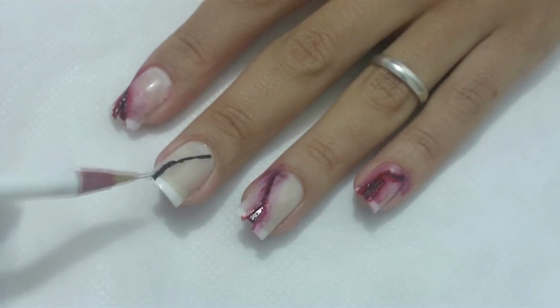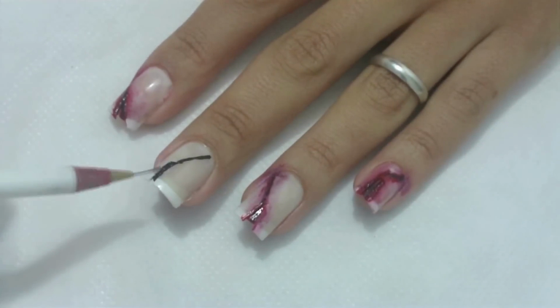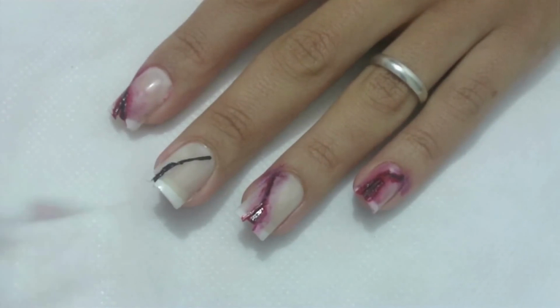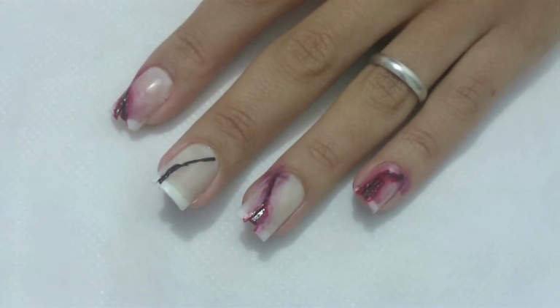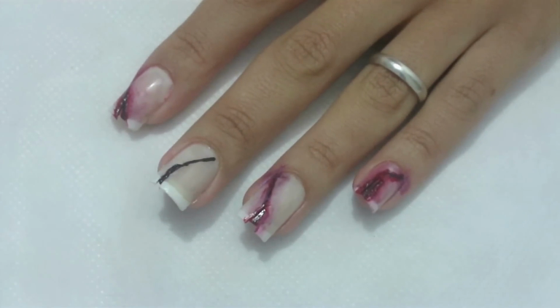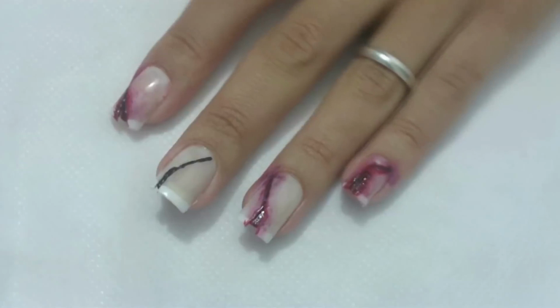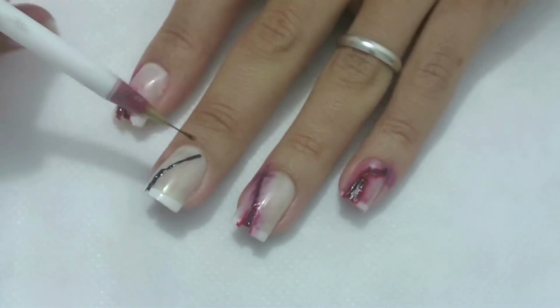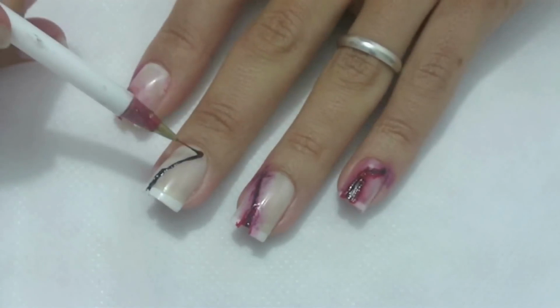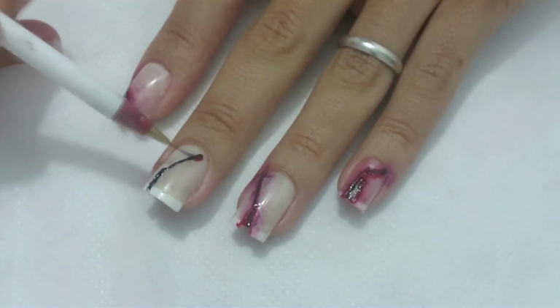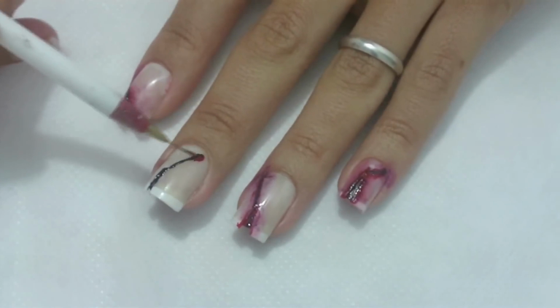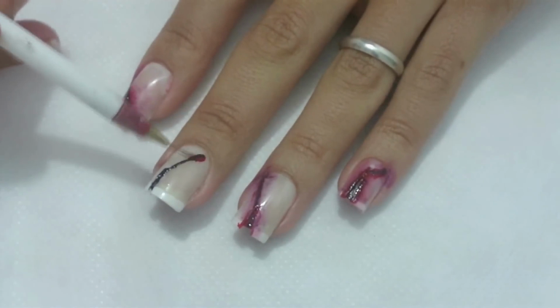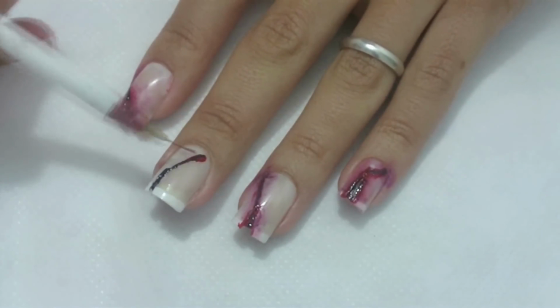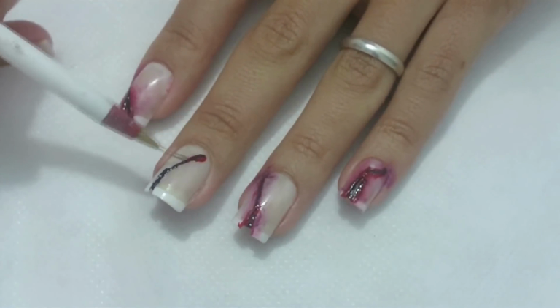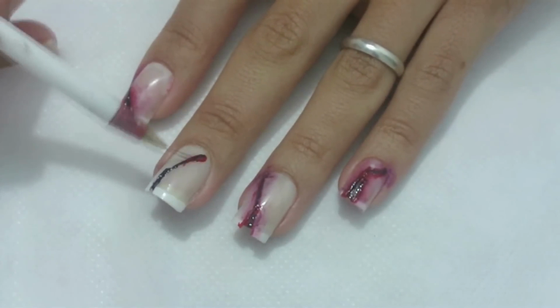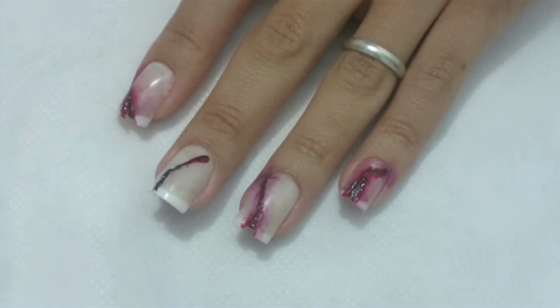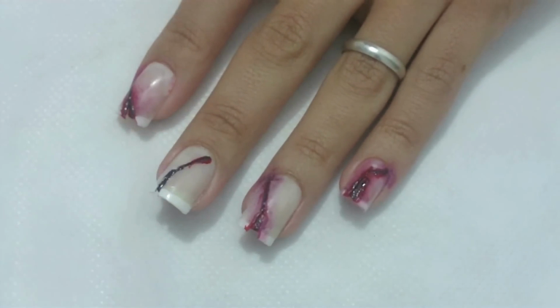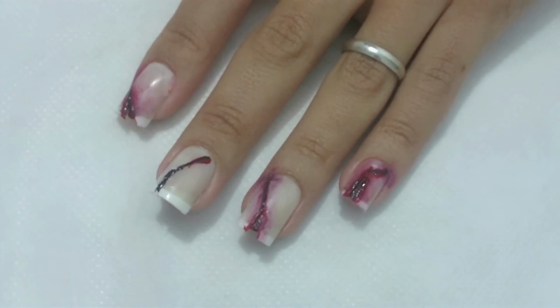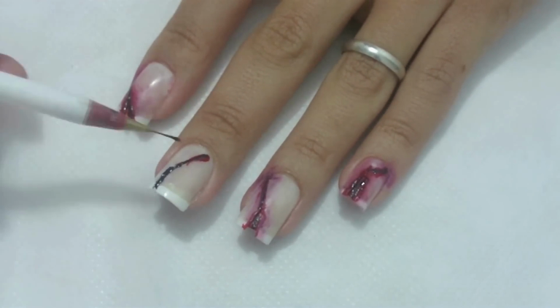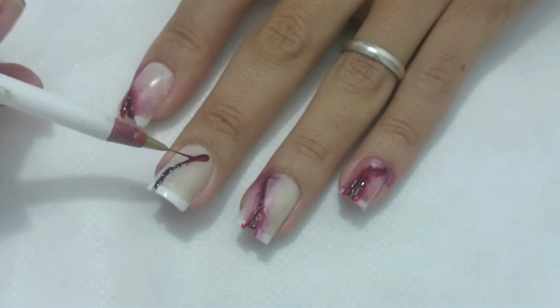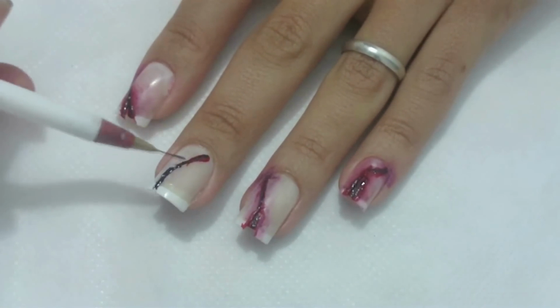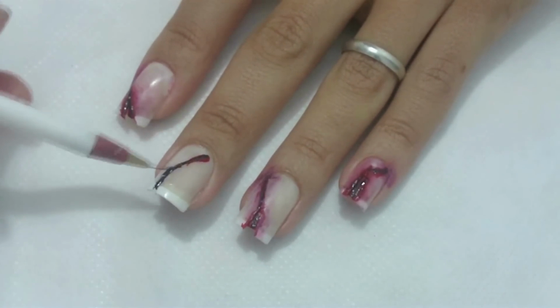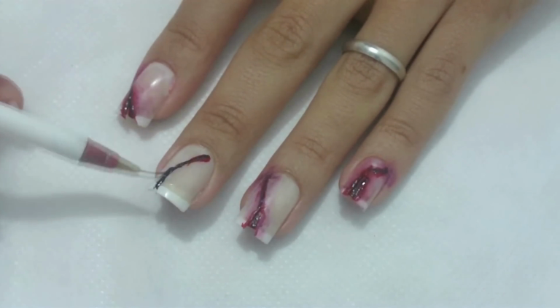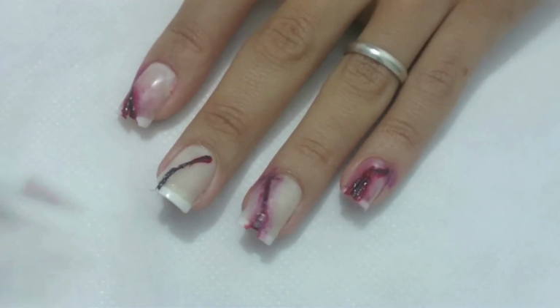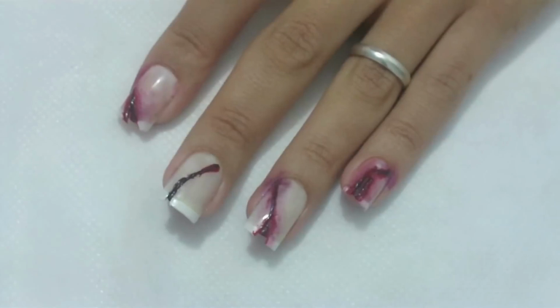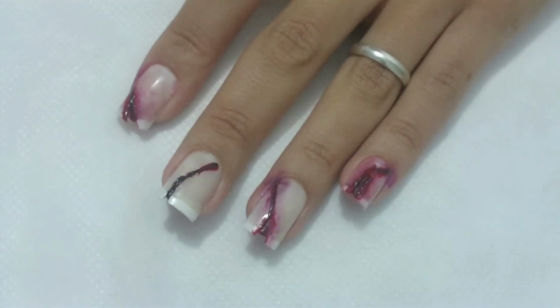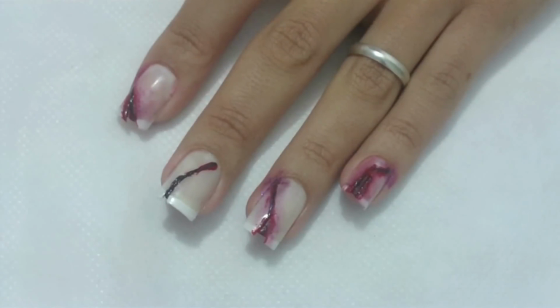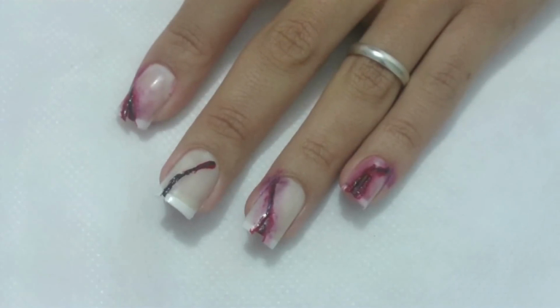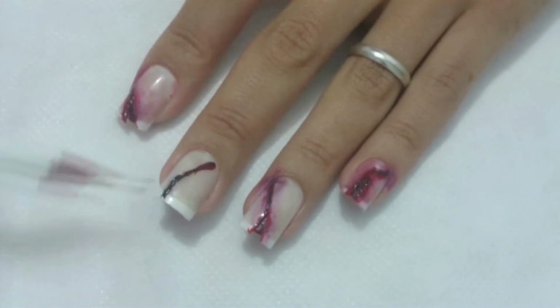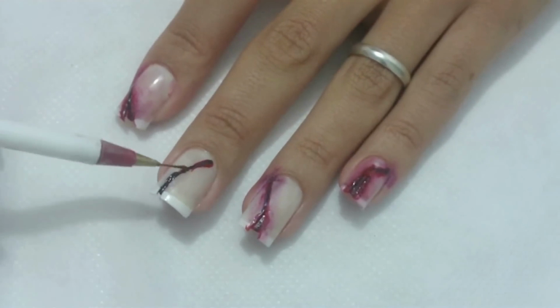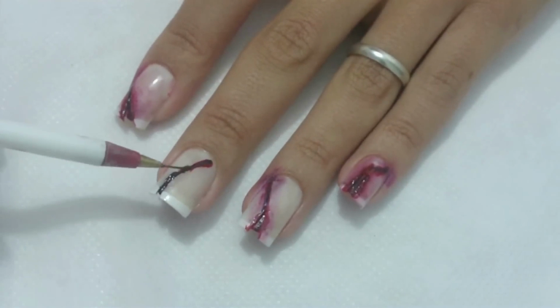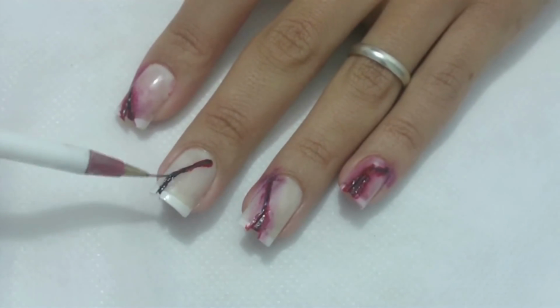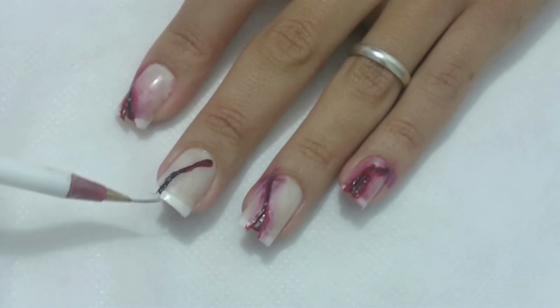Com o esmalte vermelho e beterraba, passe um pouco no meio do corte e um pouco na linha preta em cima da unha.